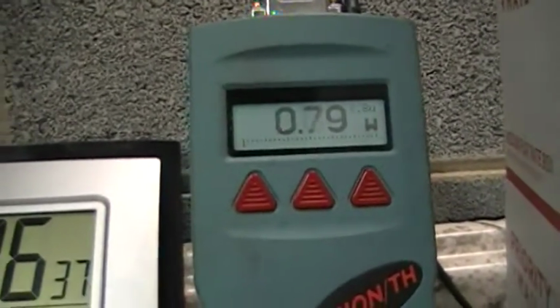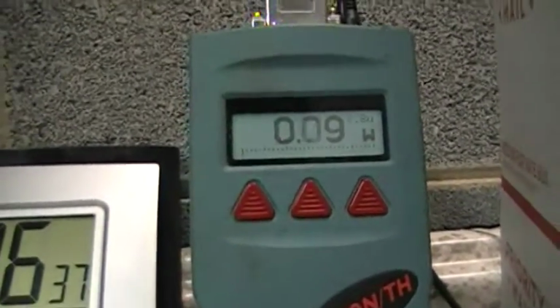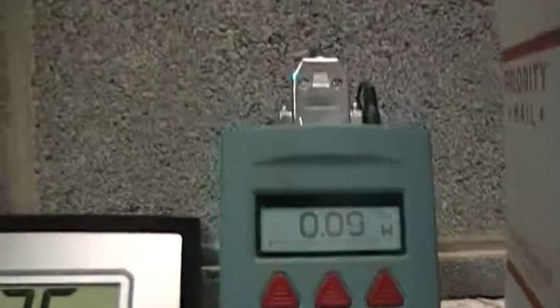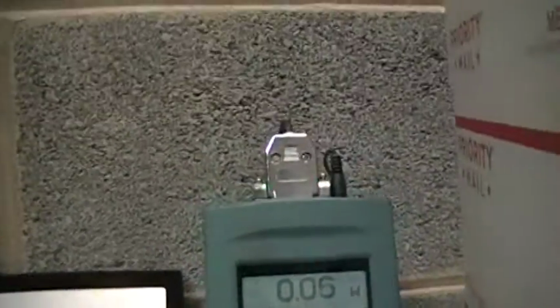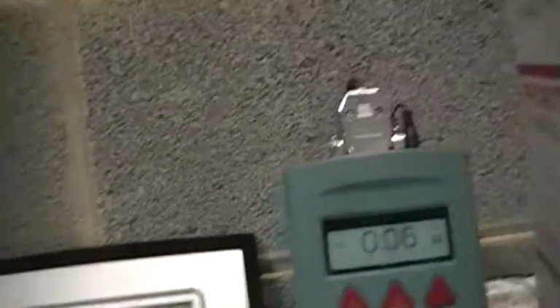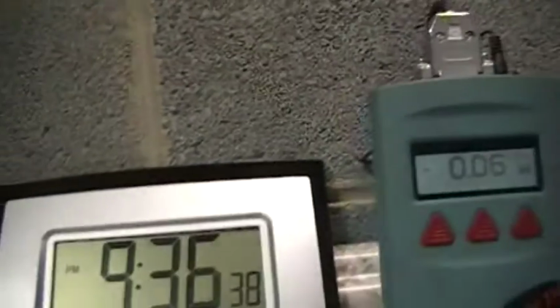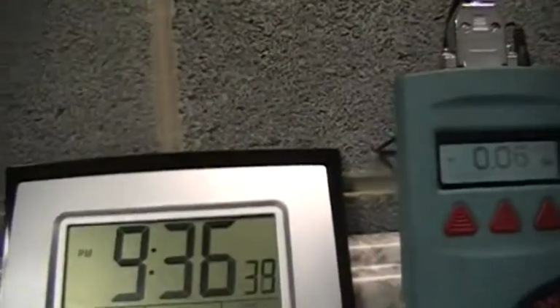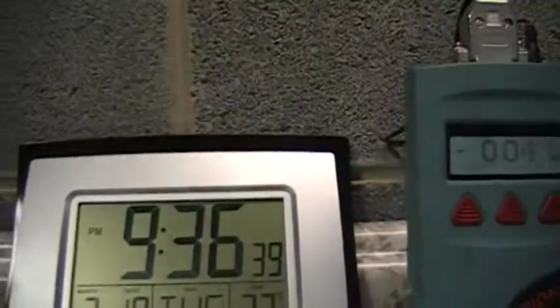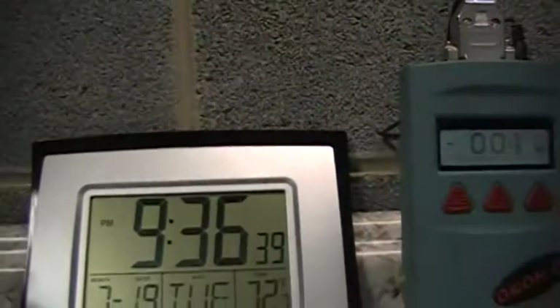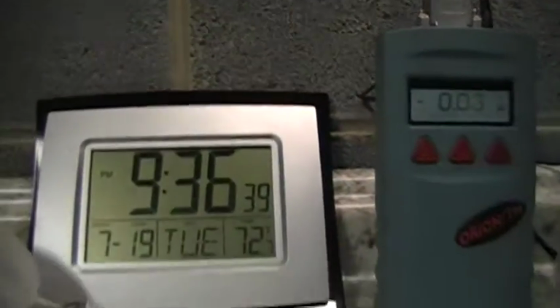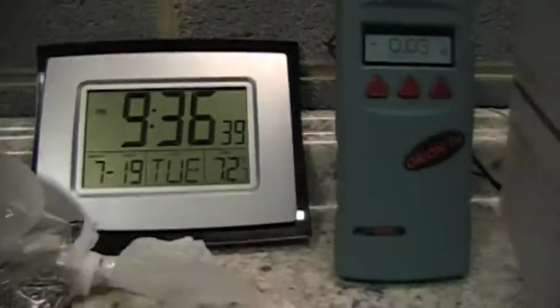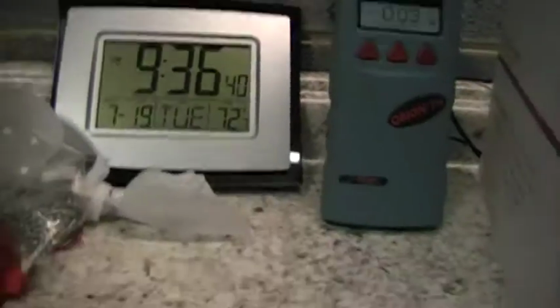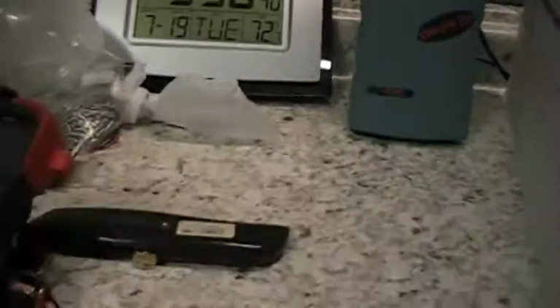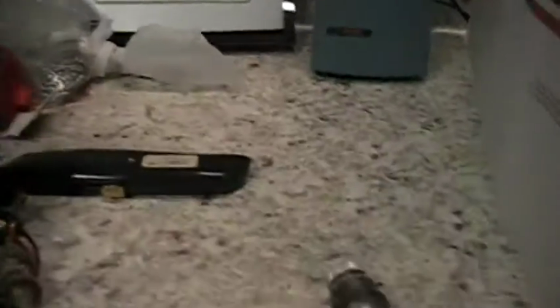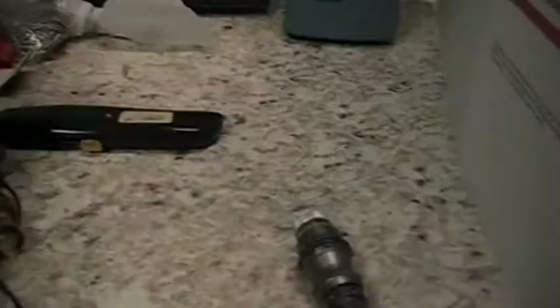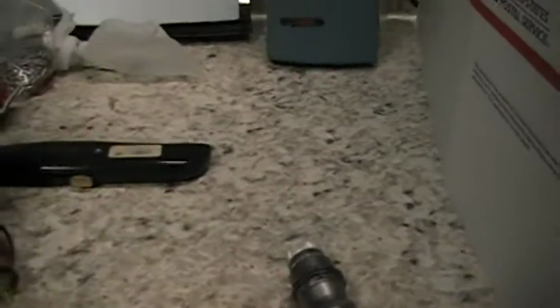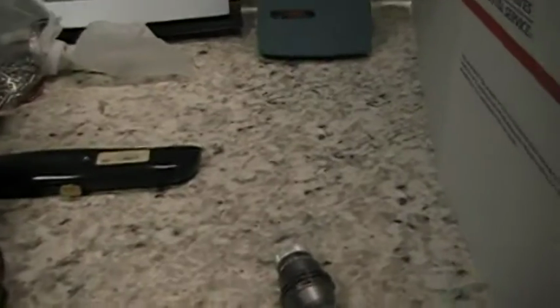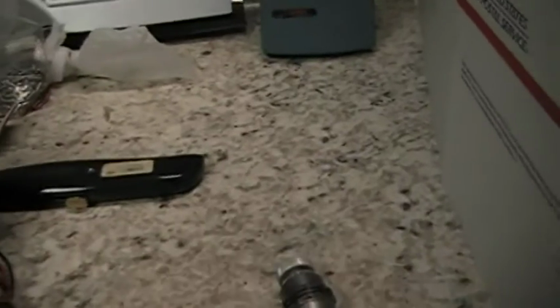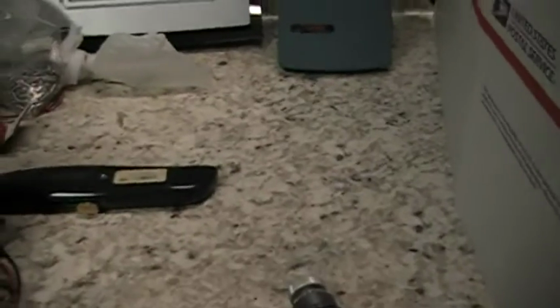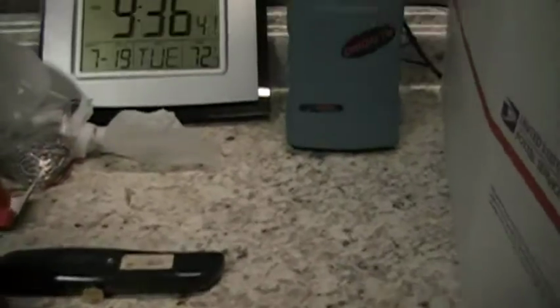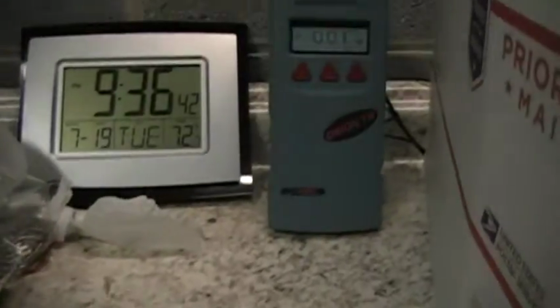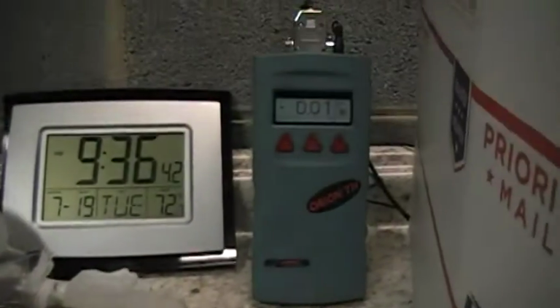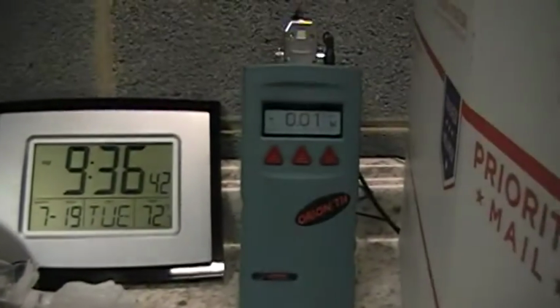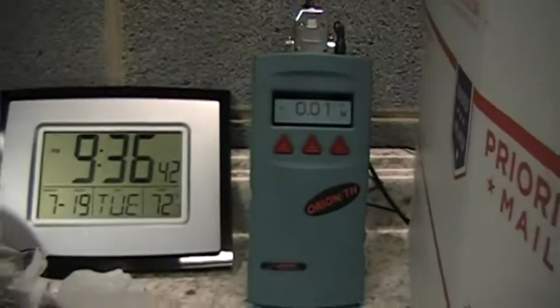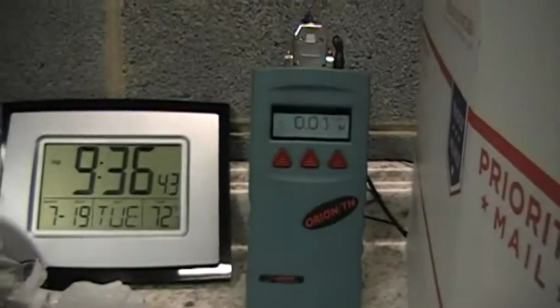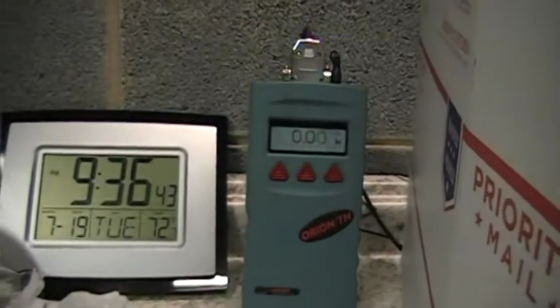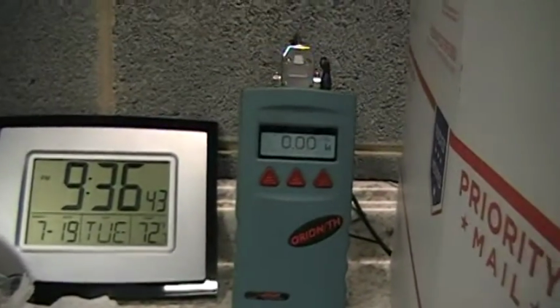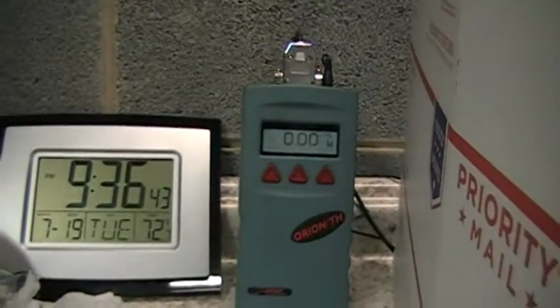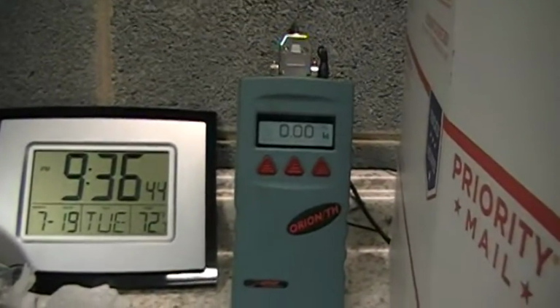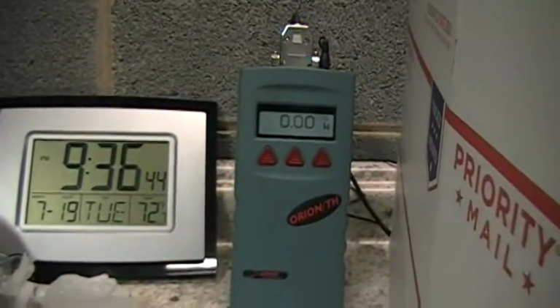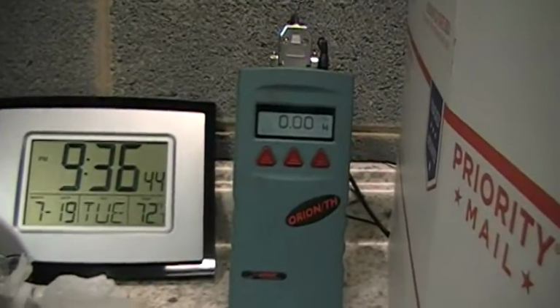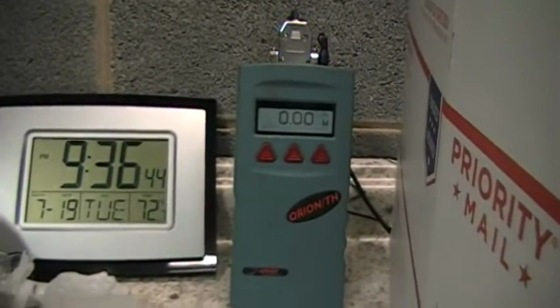Wow, that one hit pretty high up there on the spike. I'll have to watch the video and just see what it did go to on the spike.